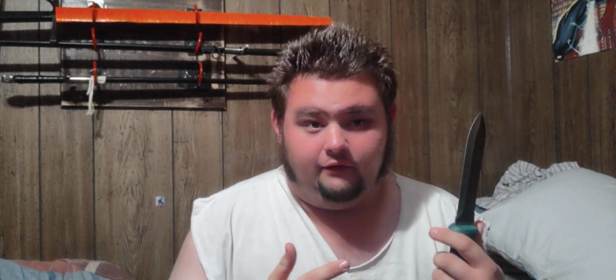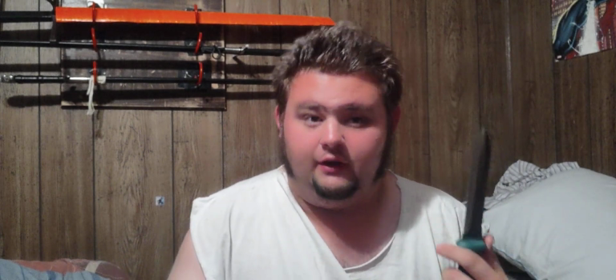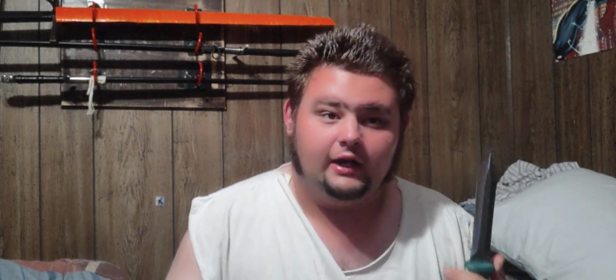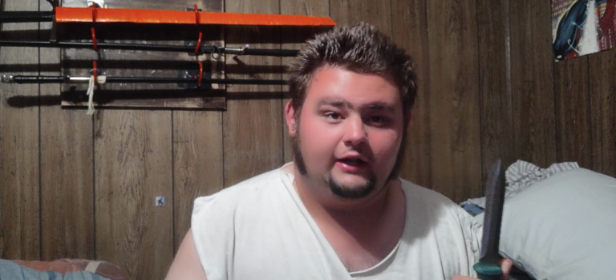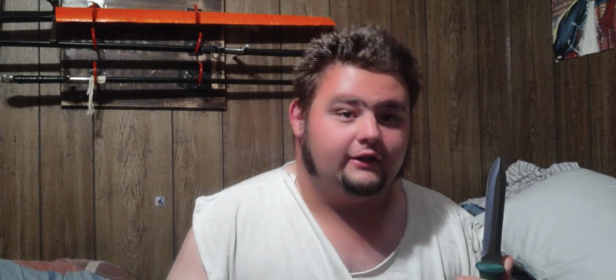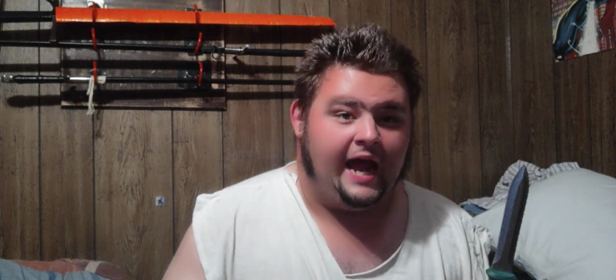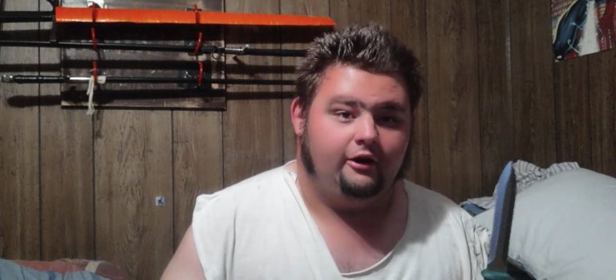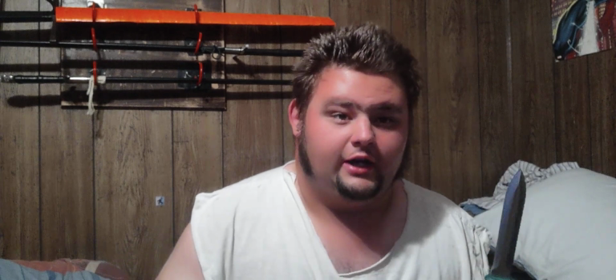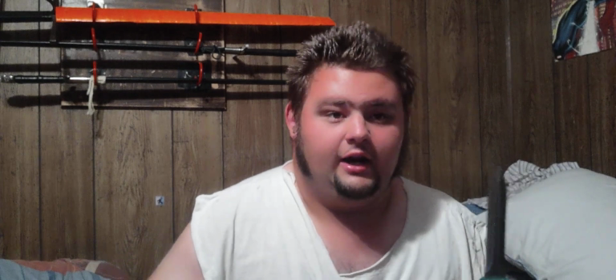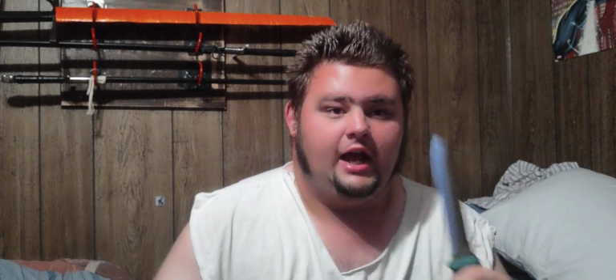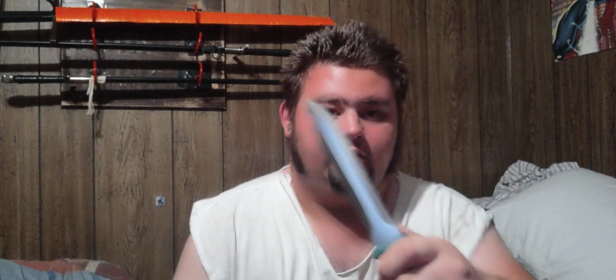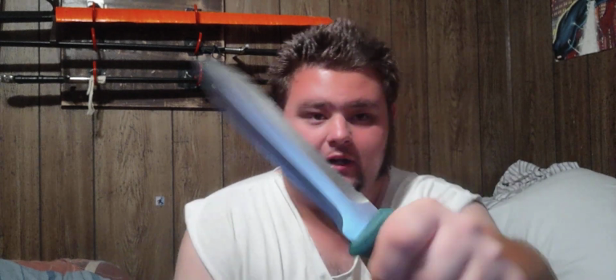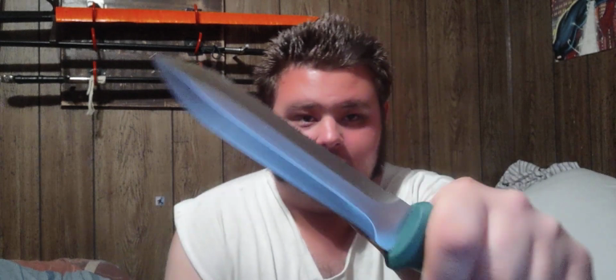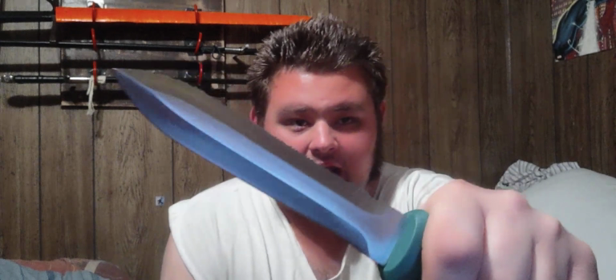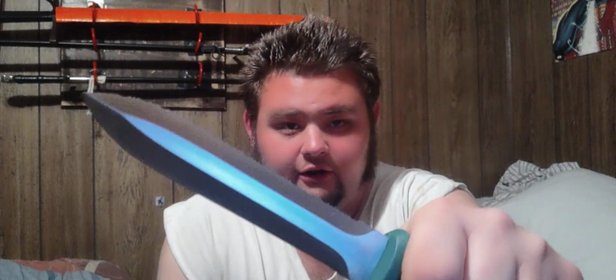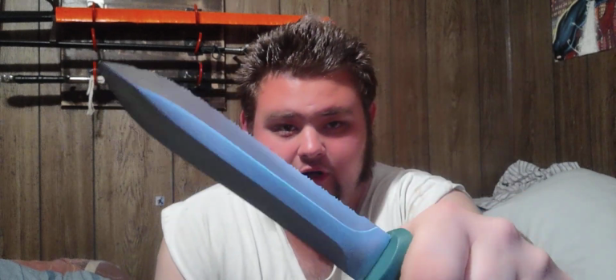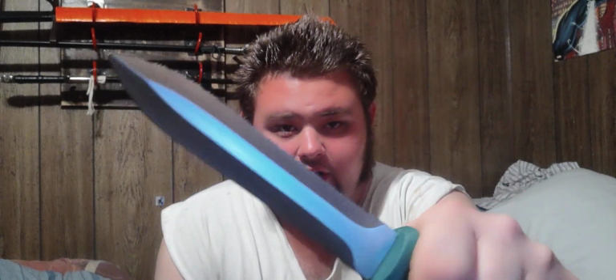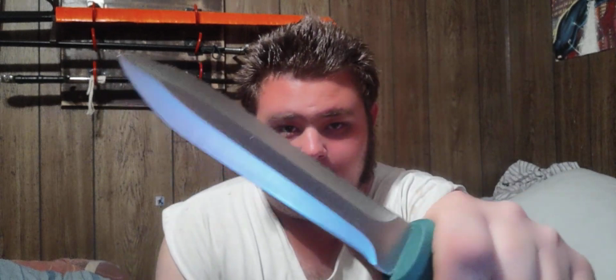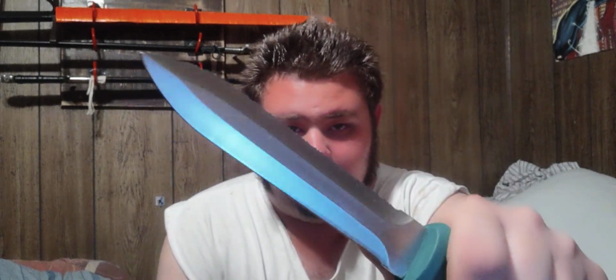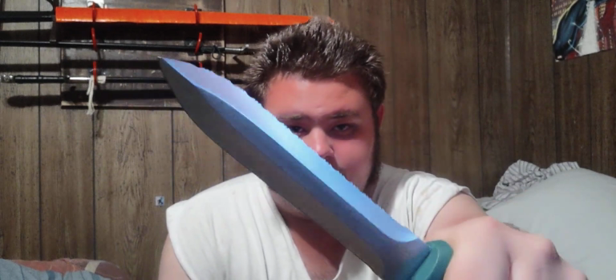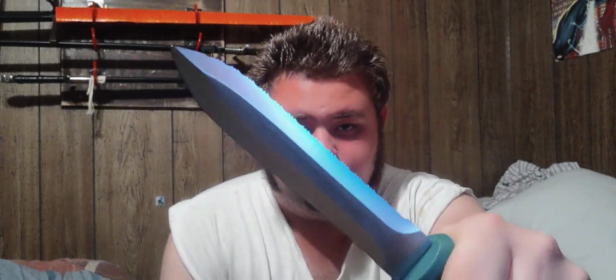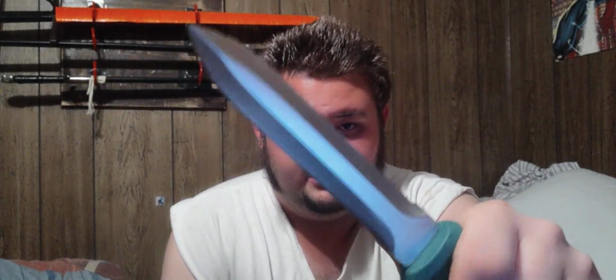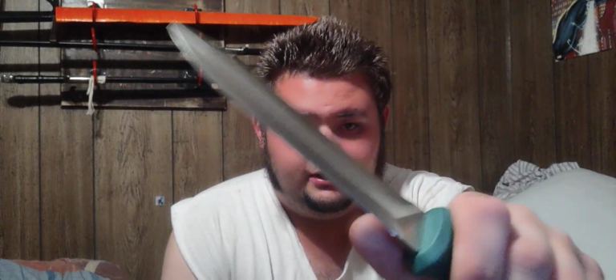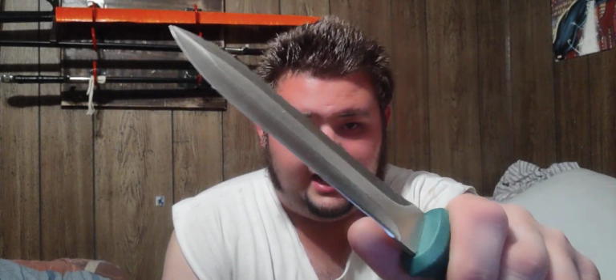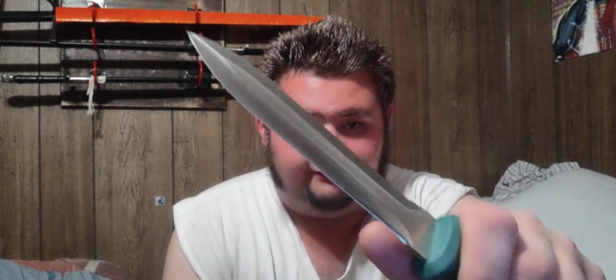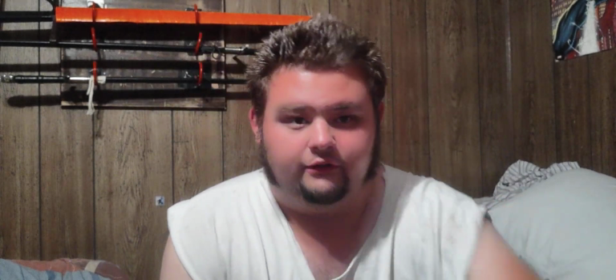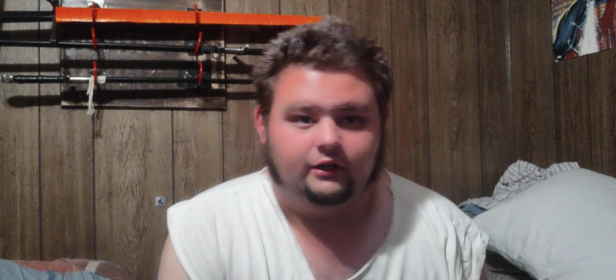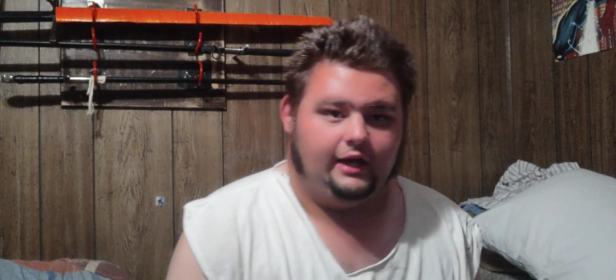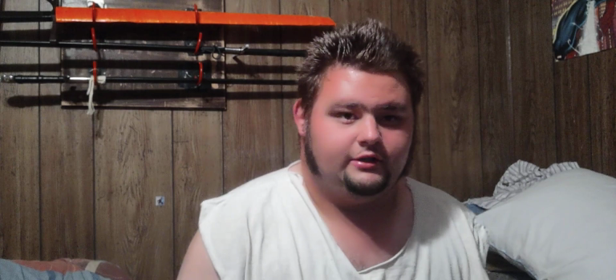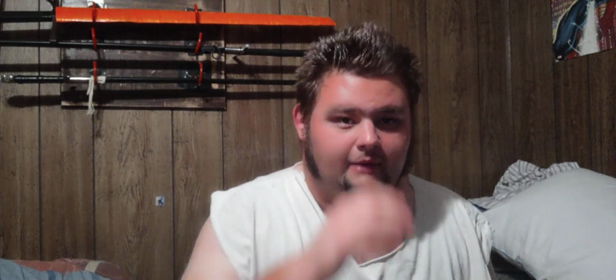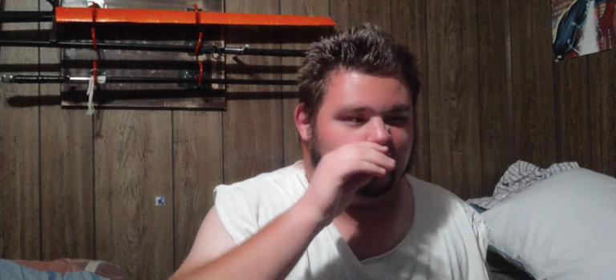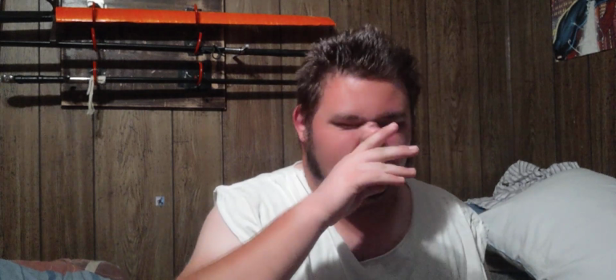The reason I say it's a dagger and not a knife is because daggers are double-edged. Knives are single-edged by definition.